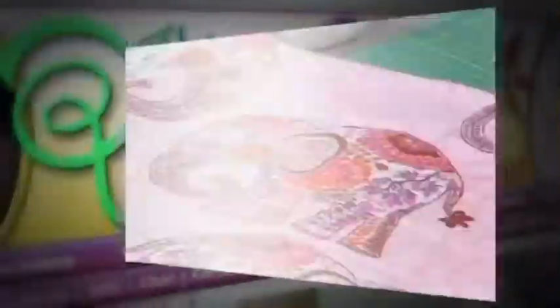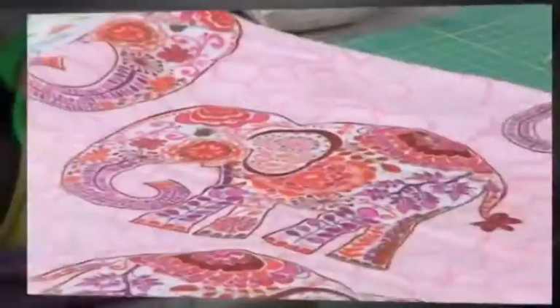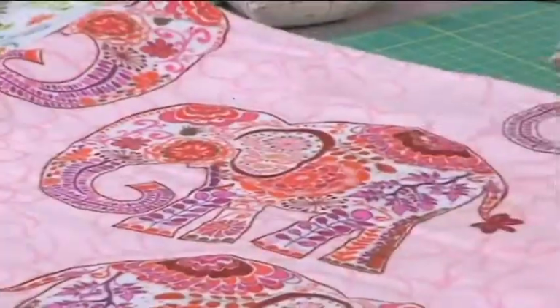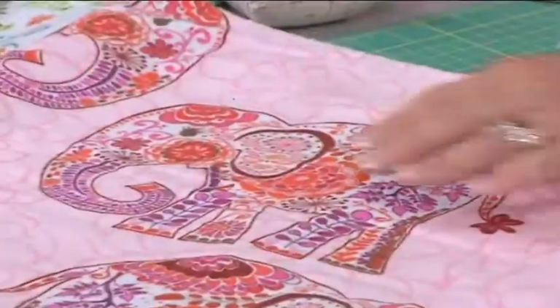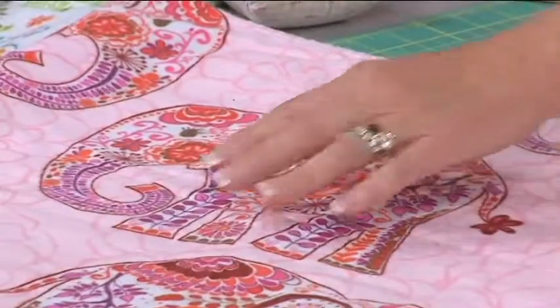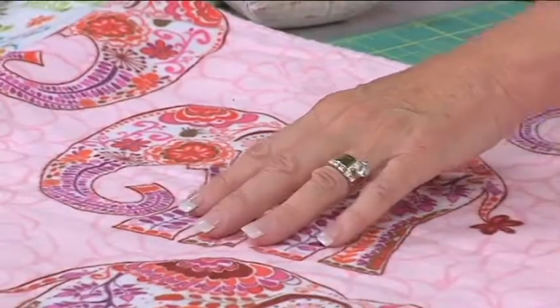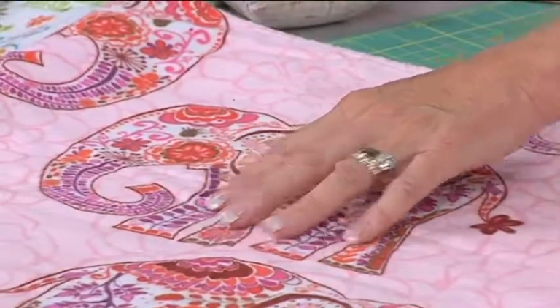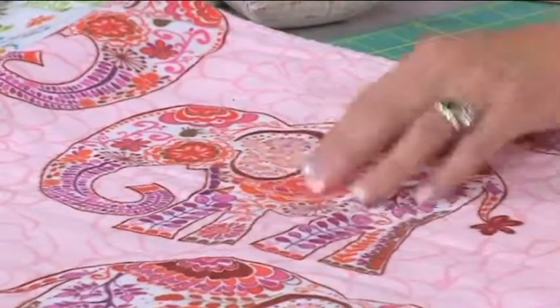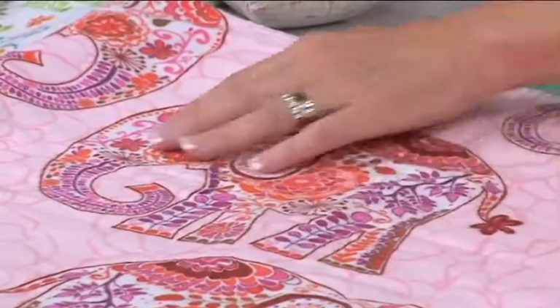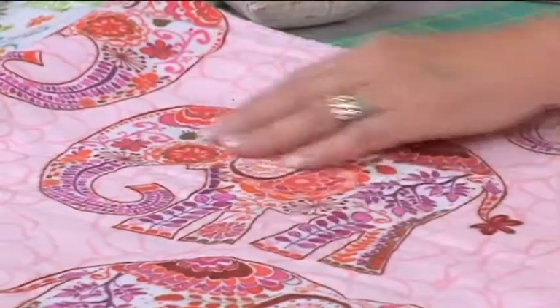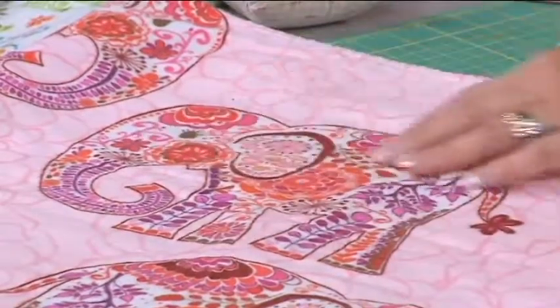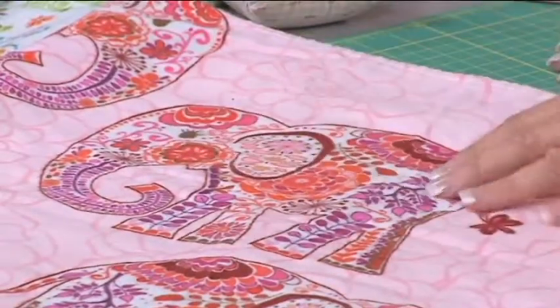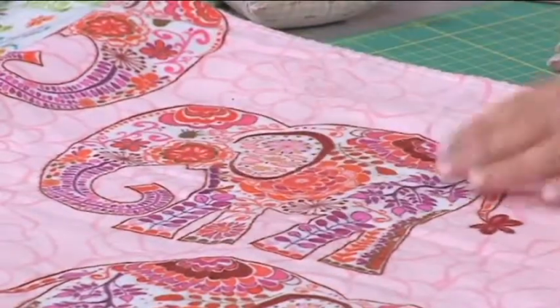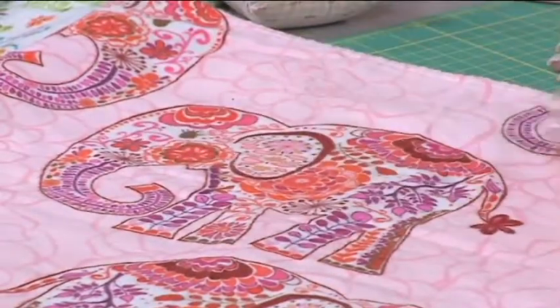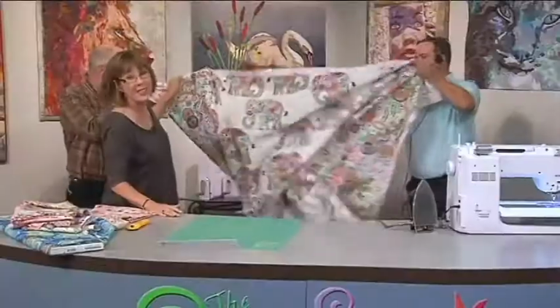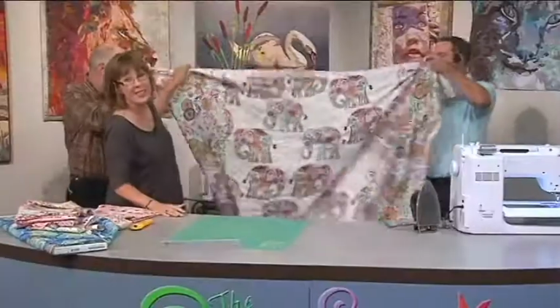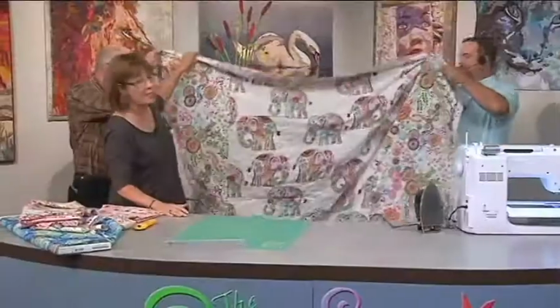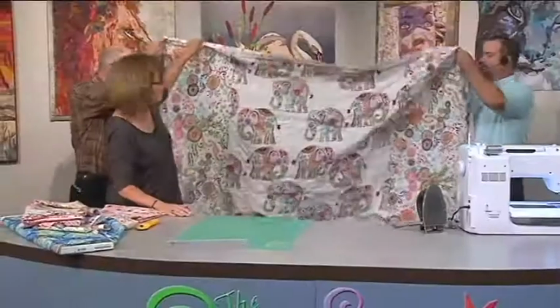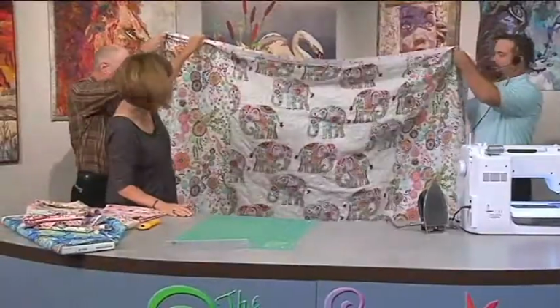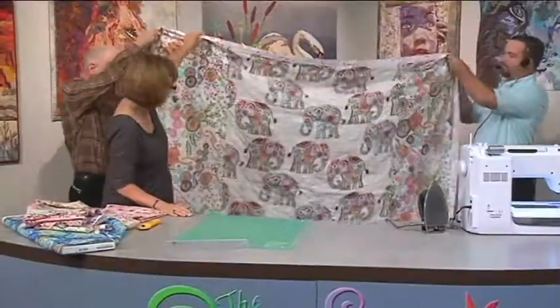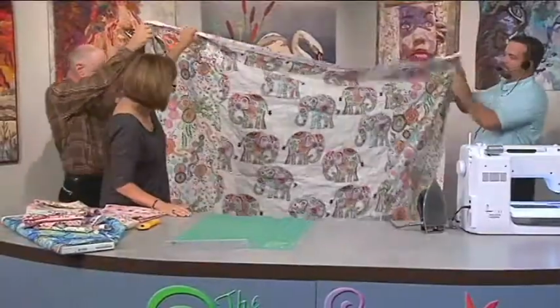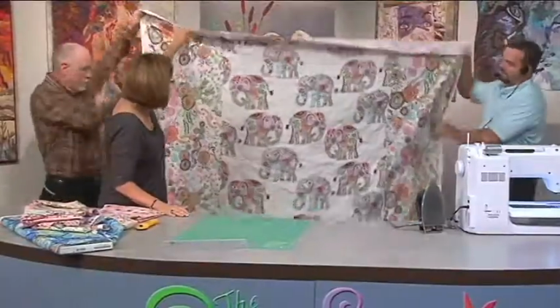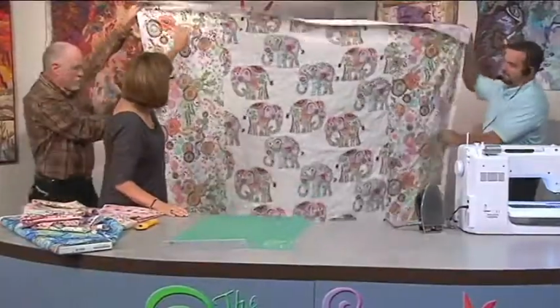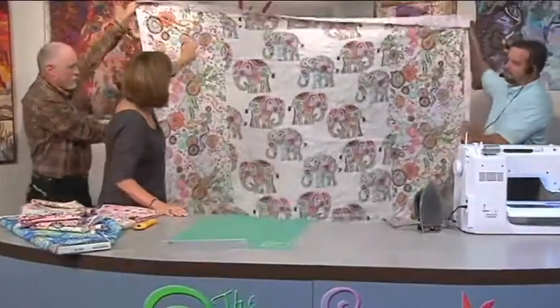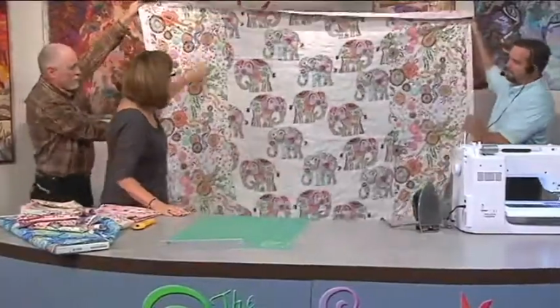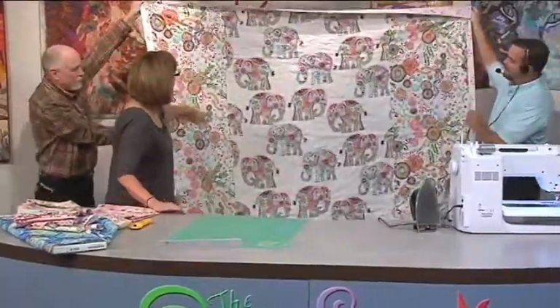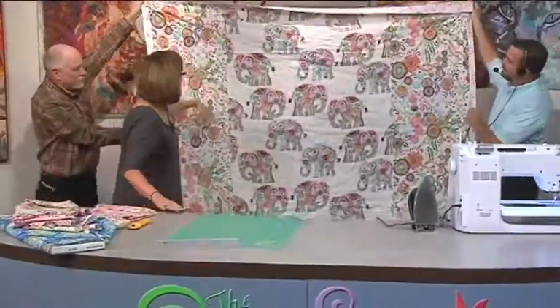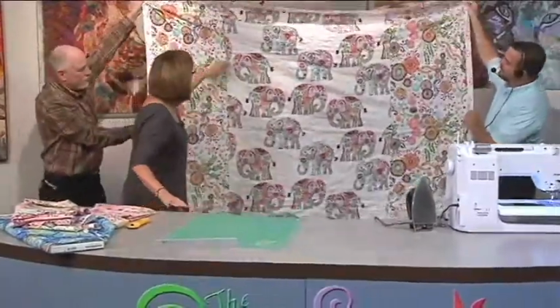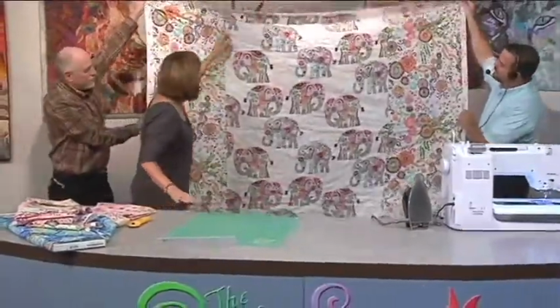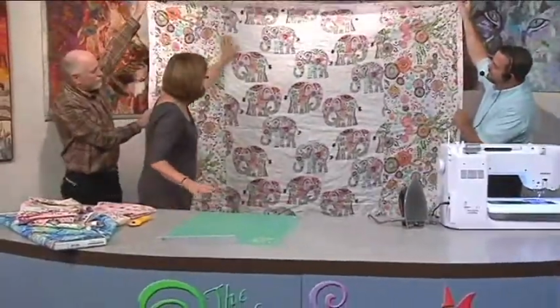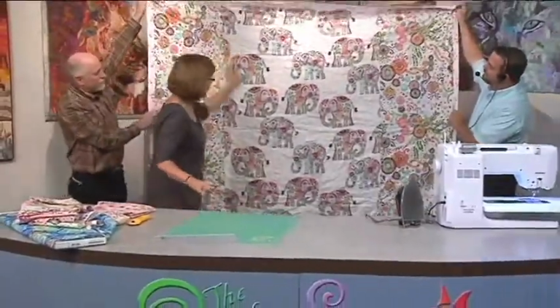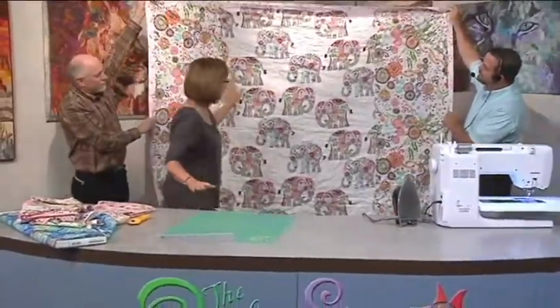And Alex takes an idea for infants and makes it something big. You'll really like it.